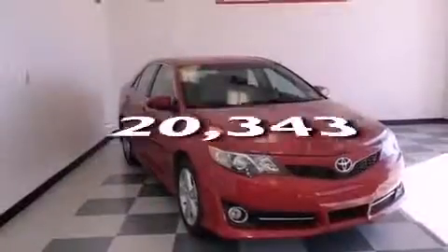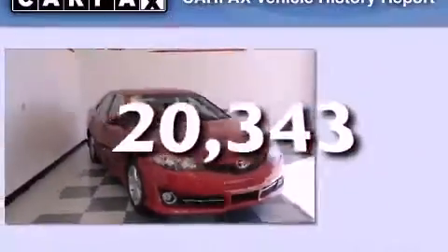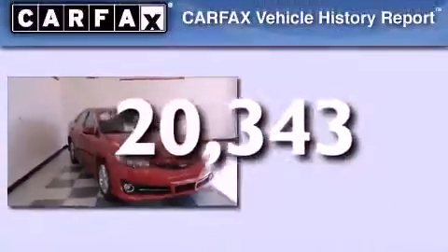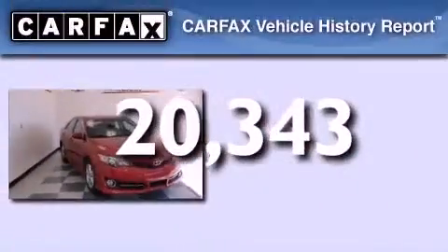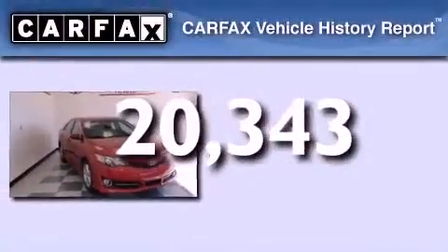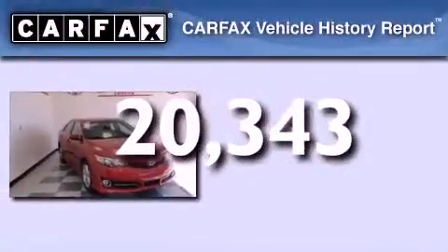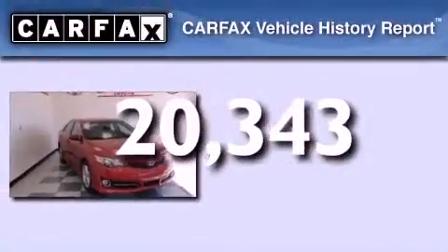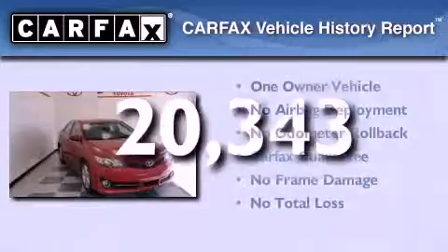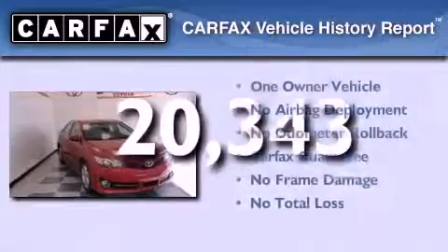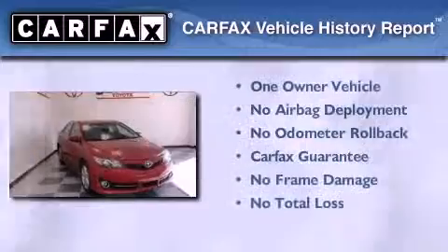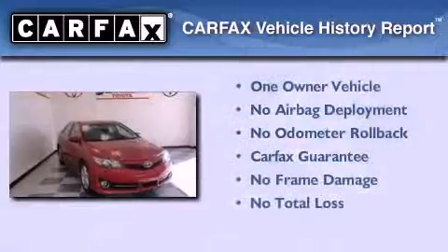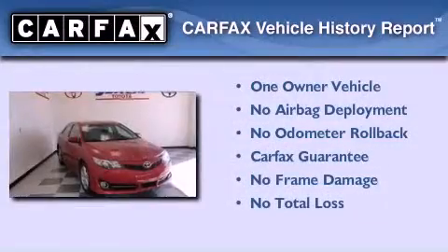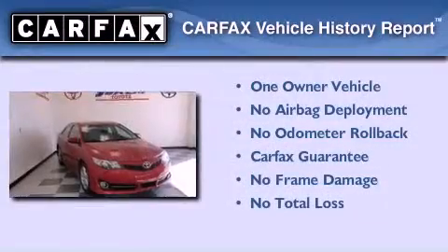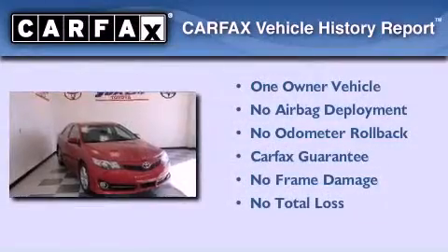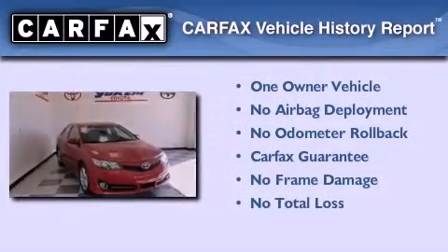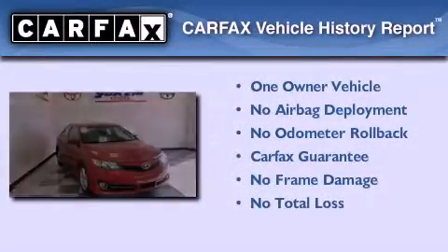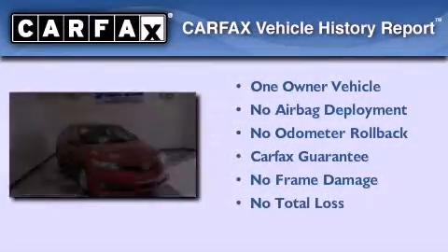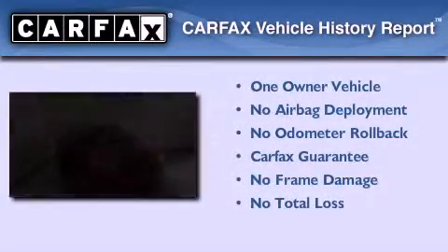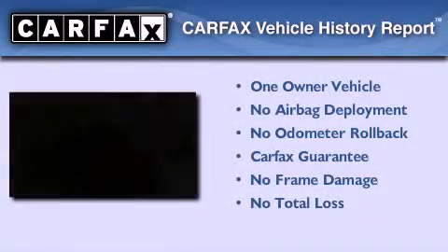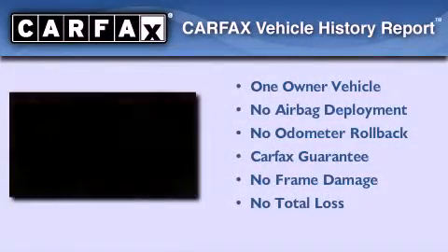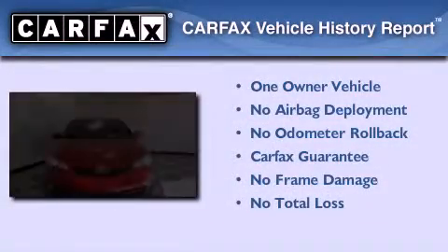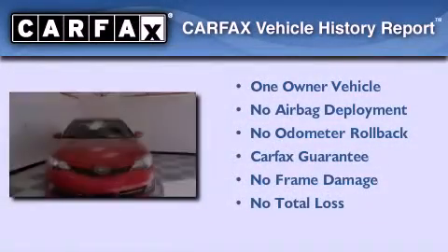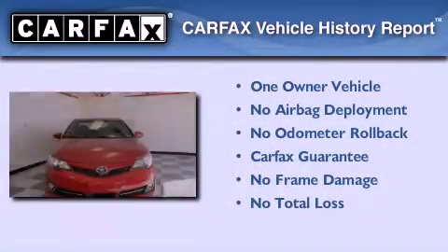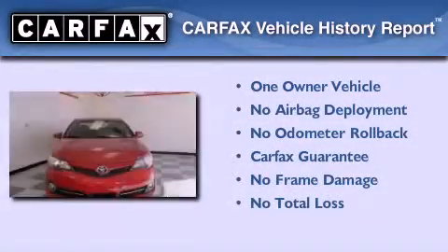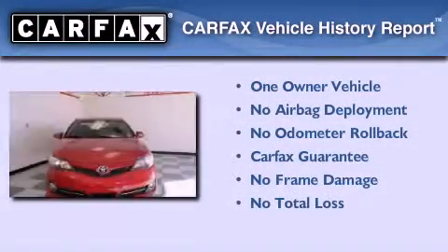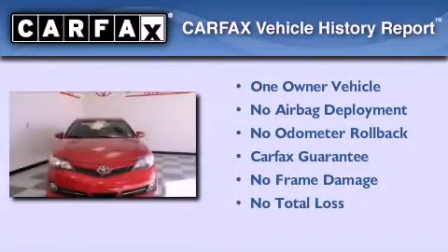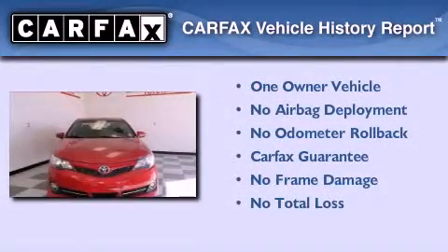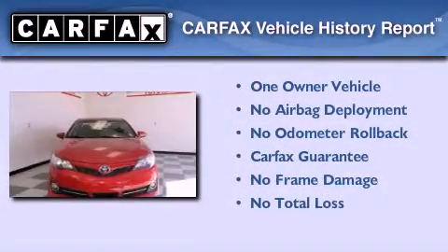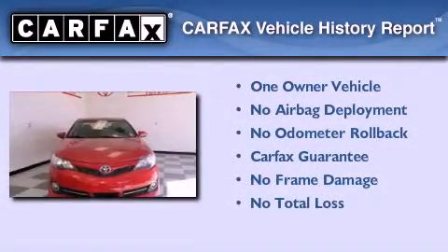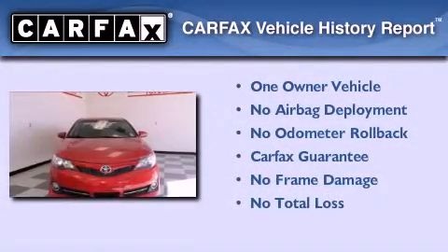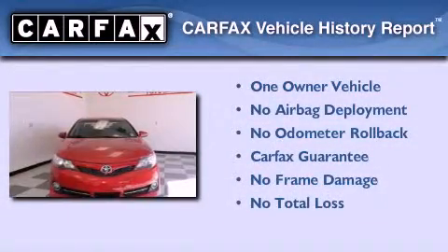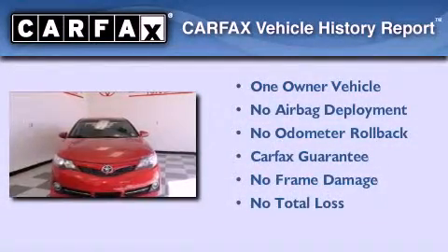This sedan has had only one owner and it qualifies for the Carfax buyback guarantee.